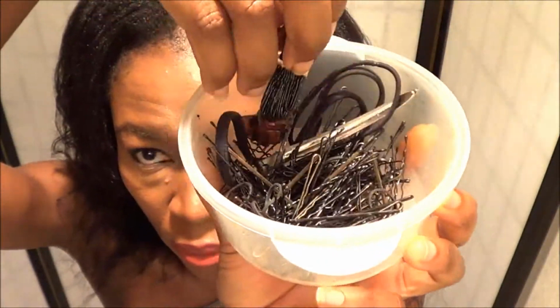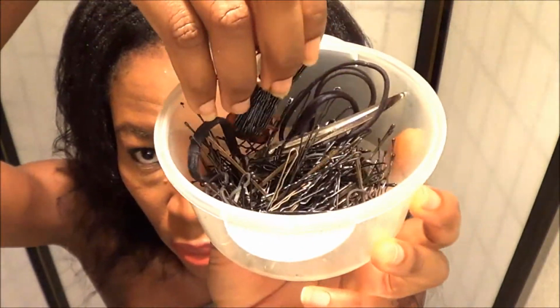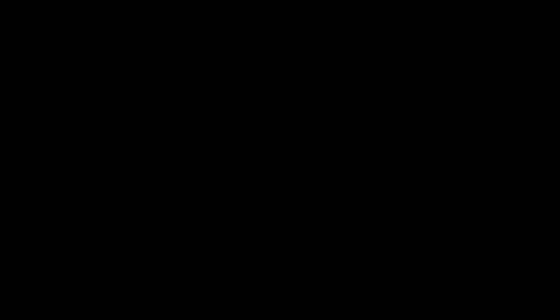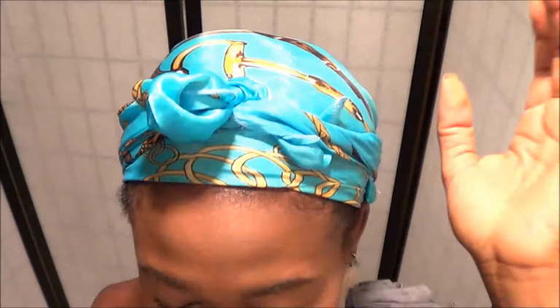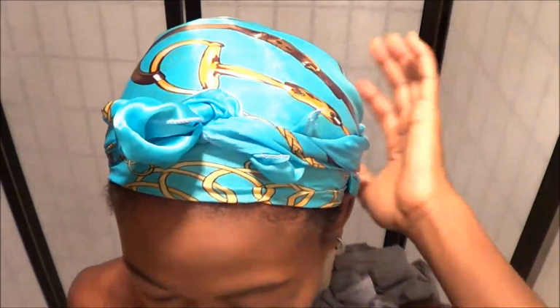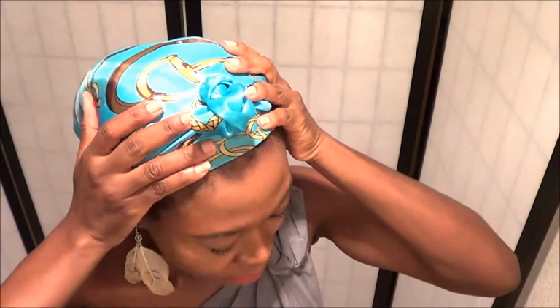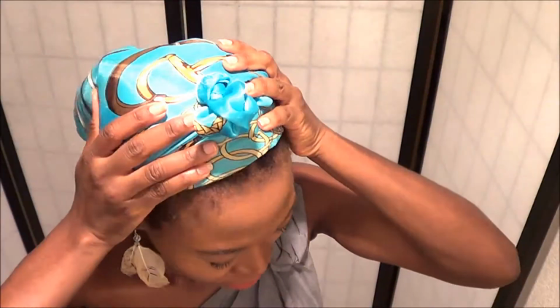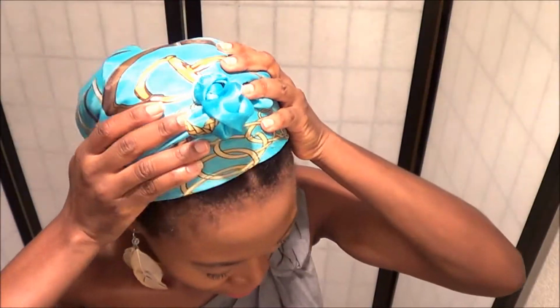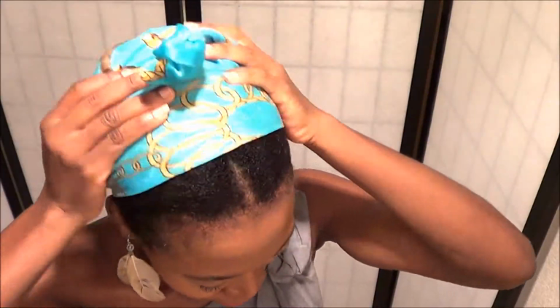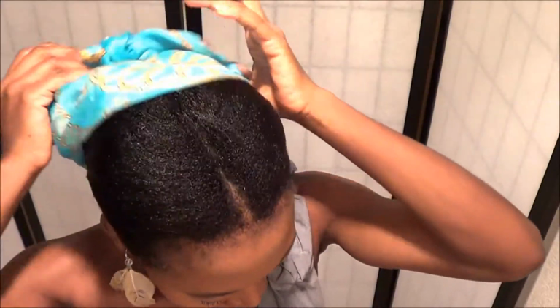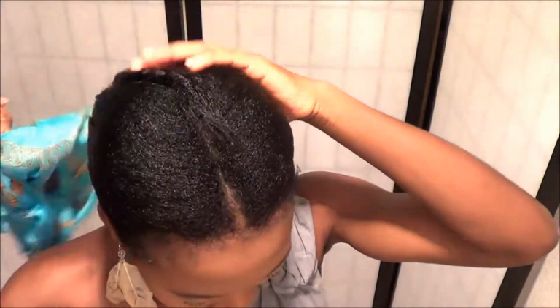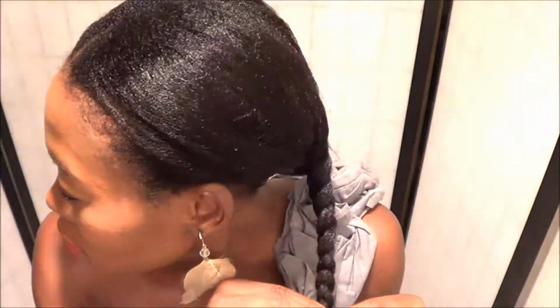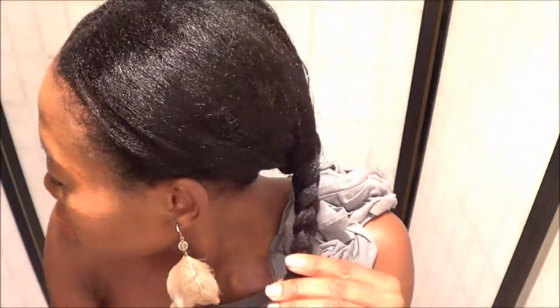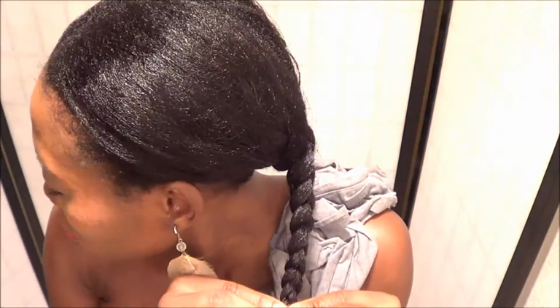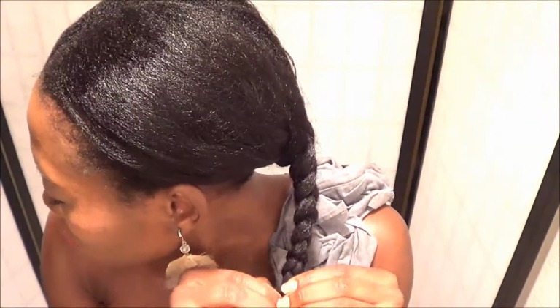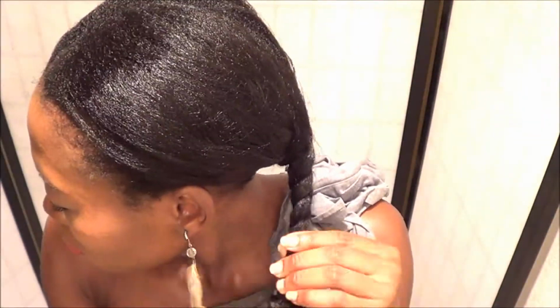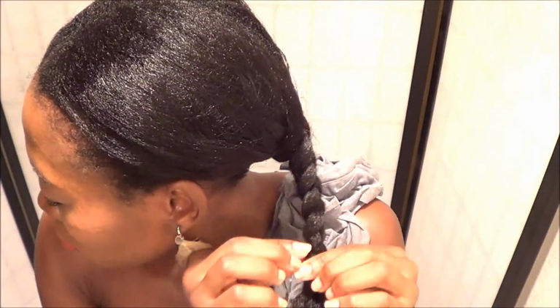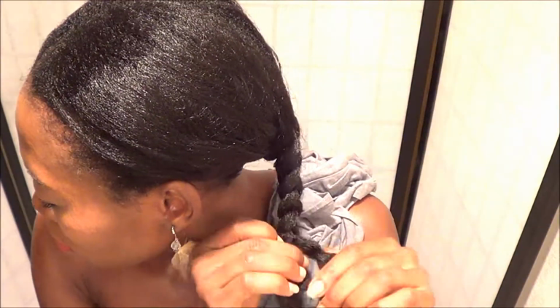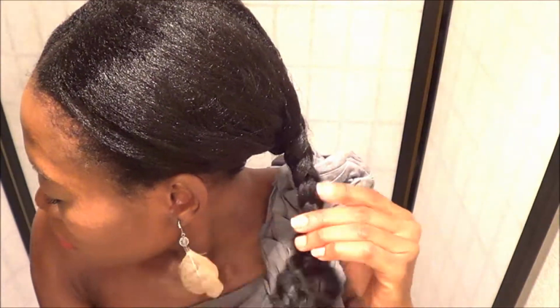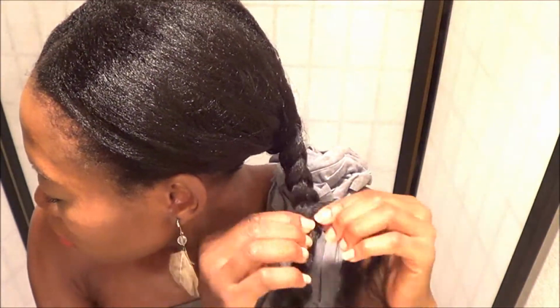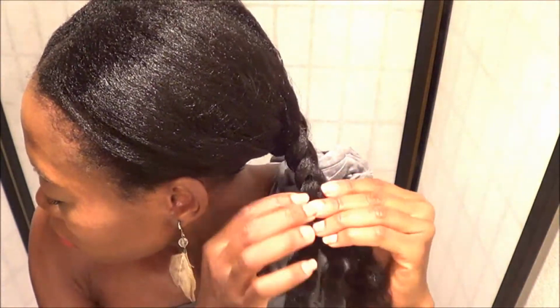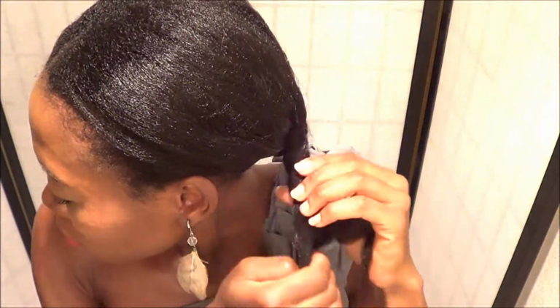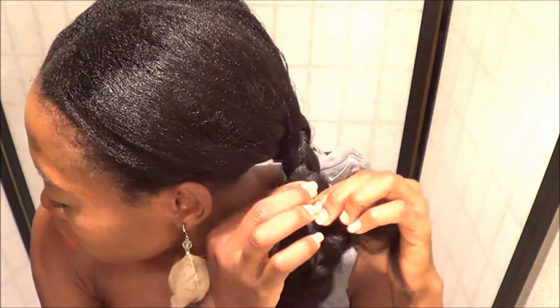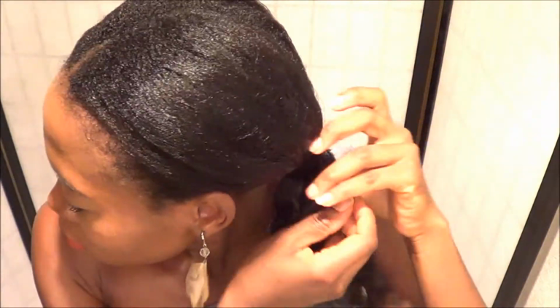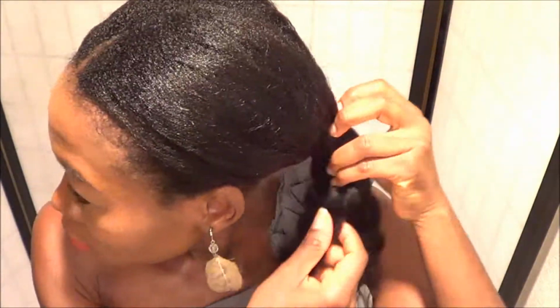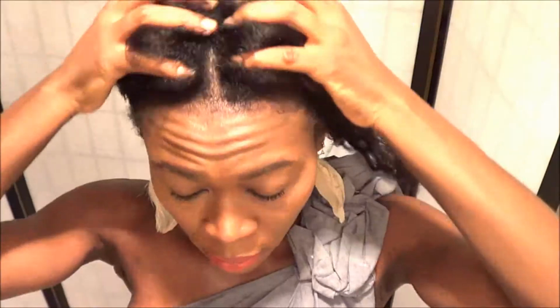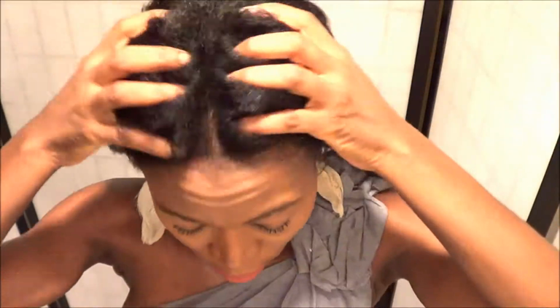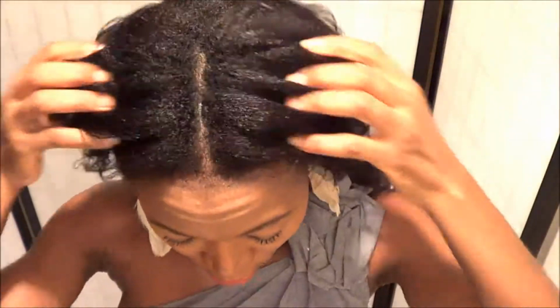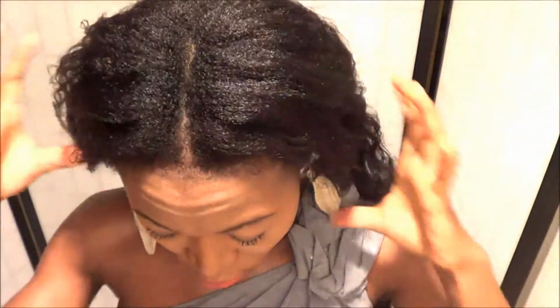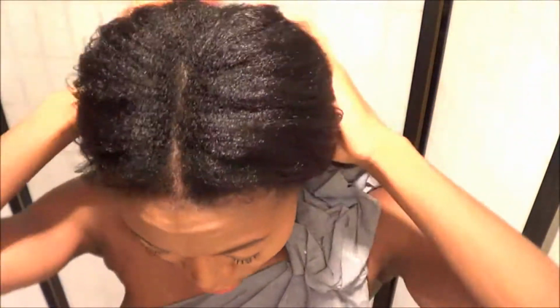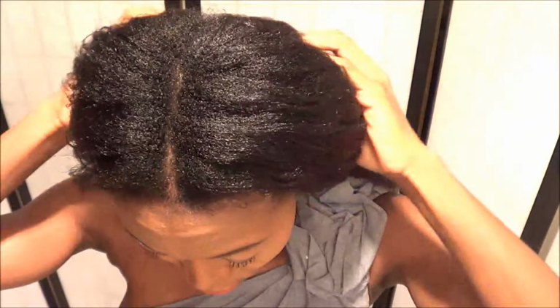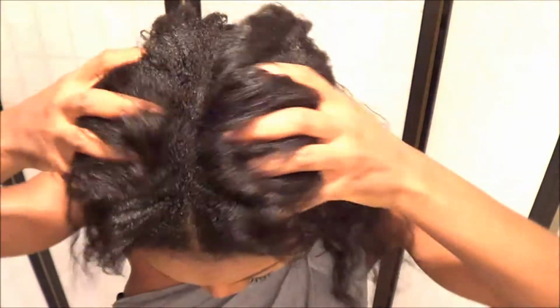Last night I washed my hair and put it in one big braid, and that's what I'm taking down right now and brushing out.